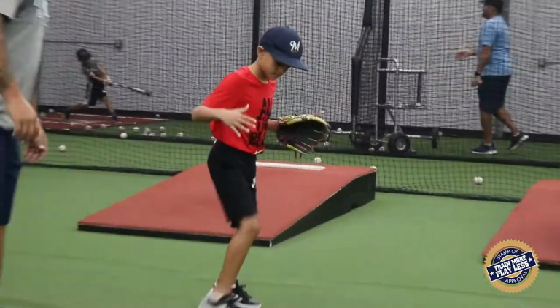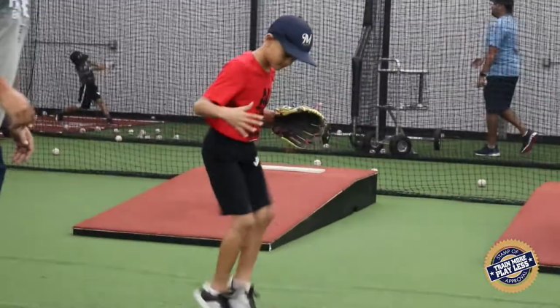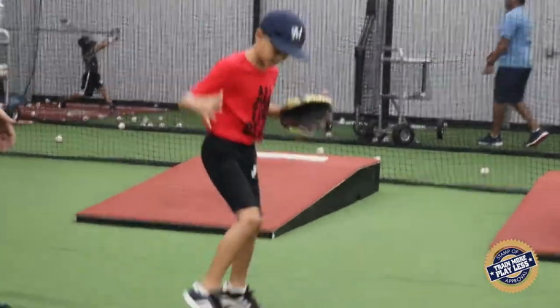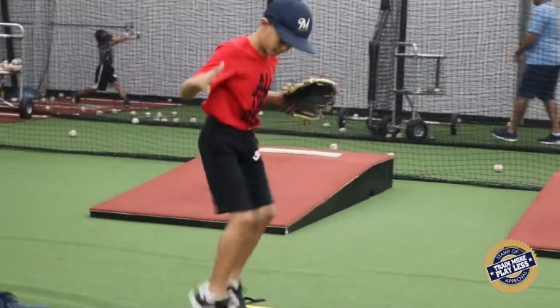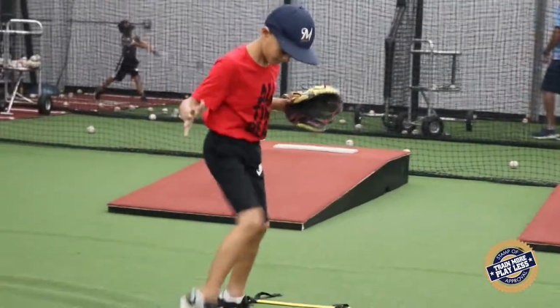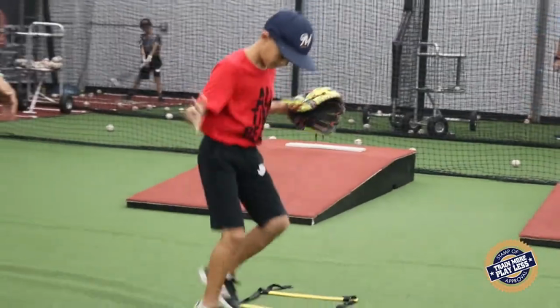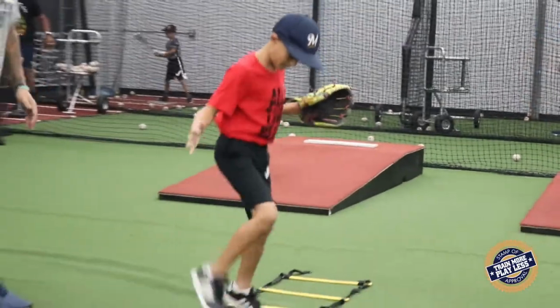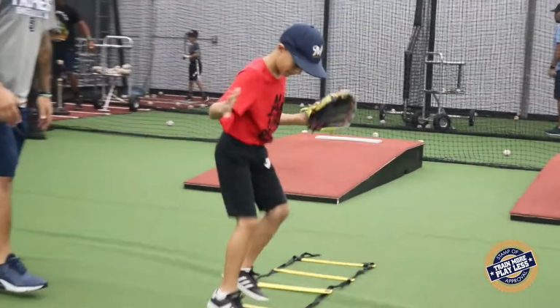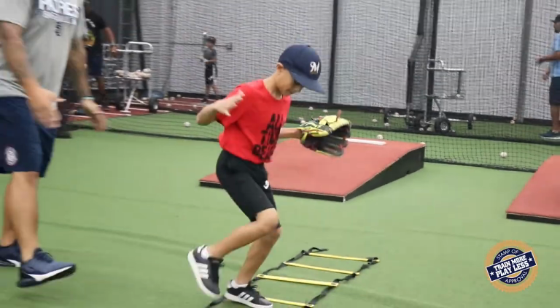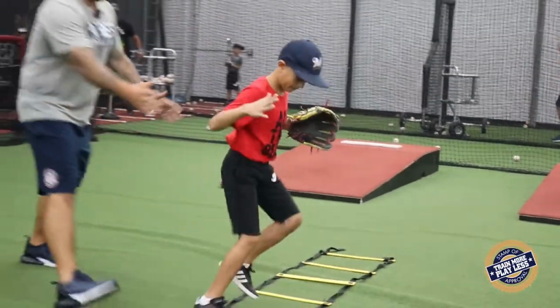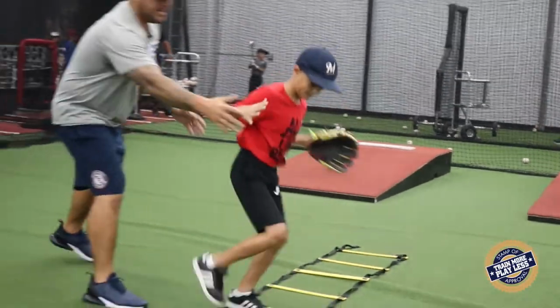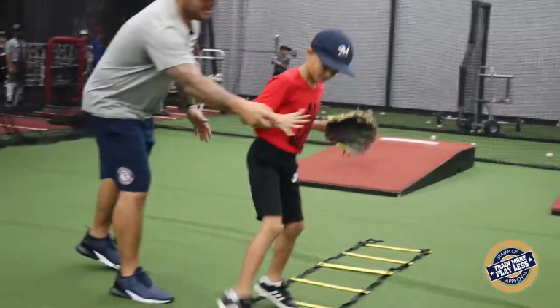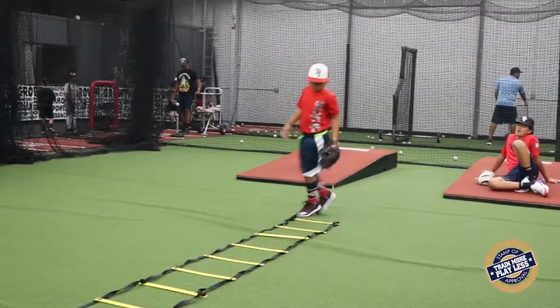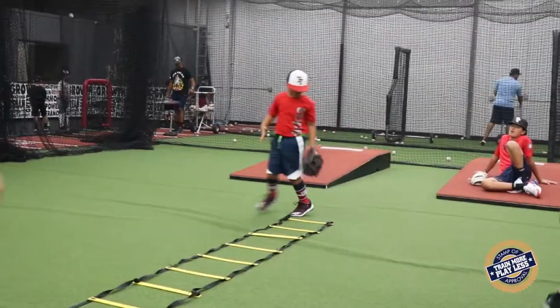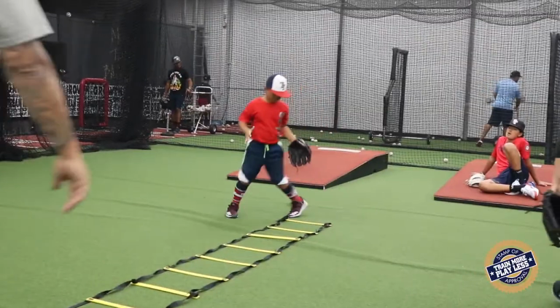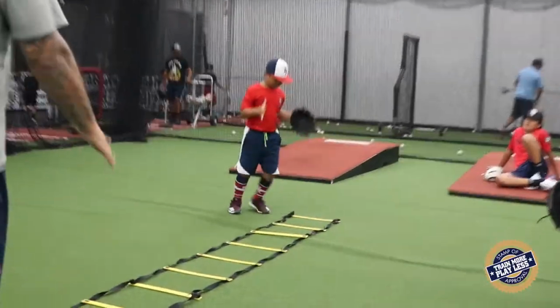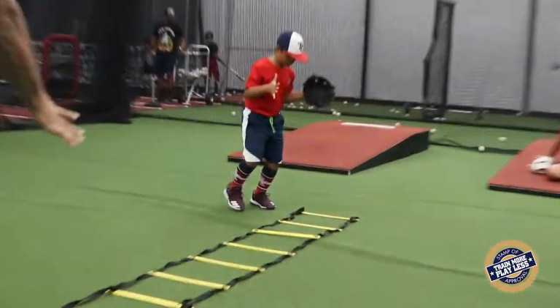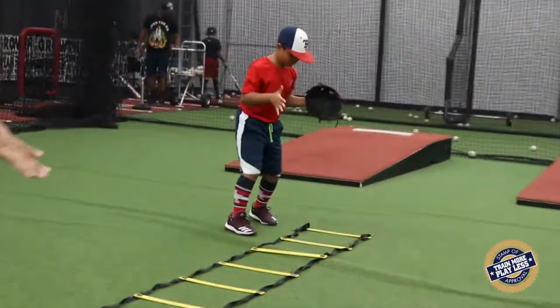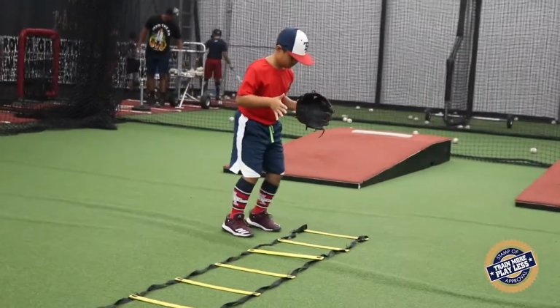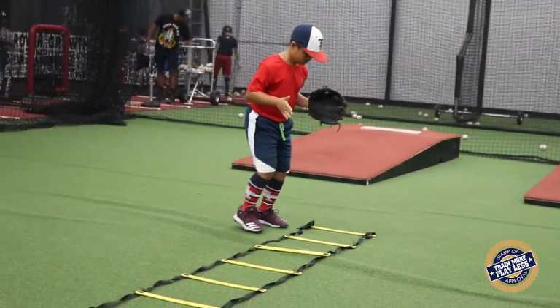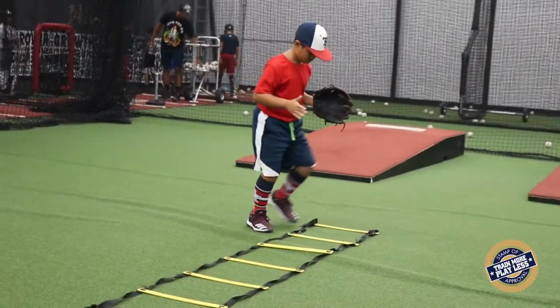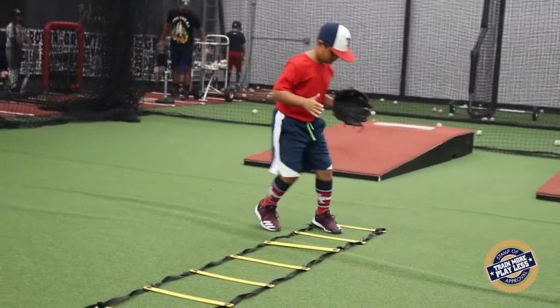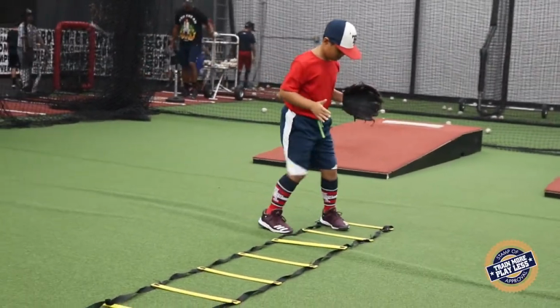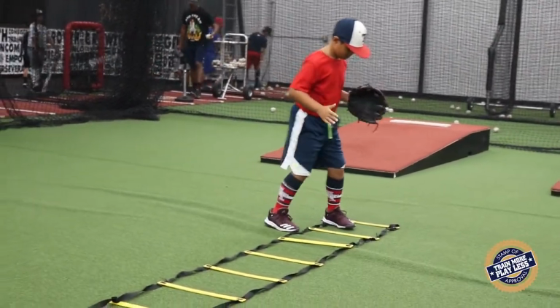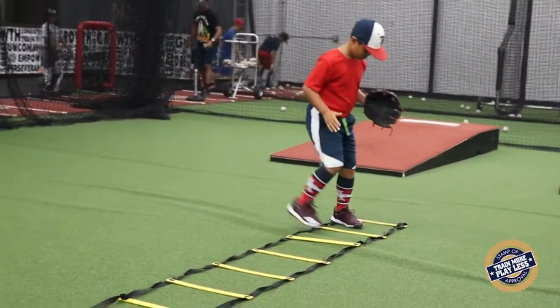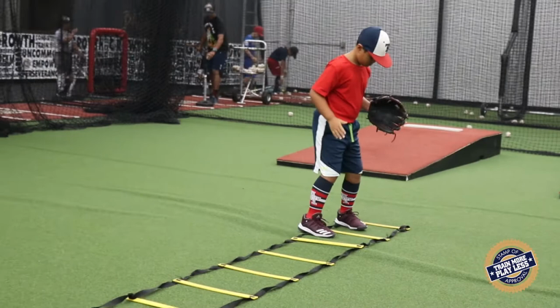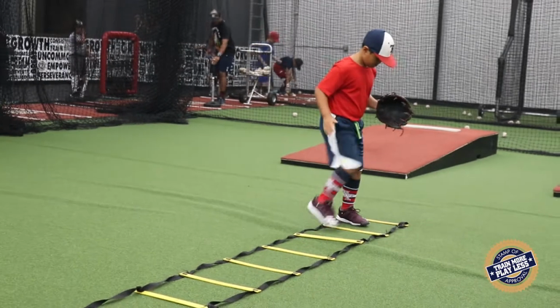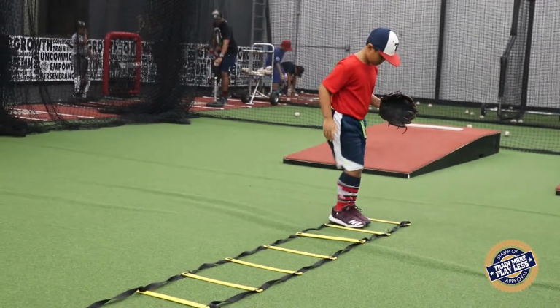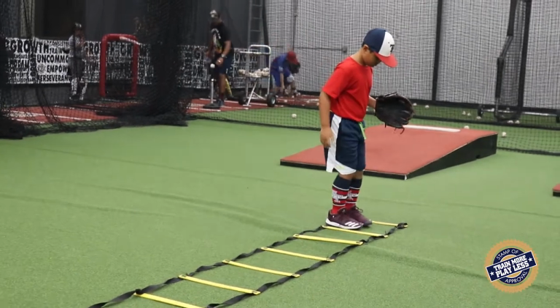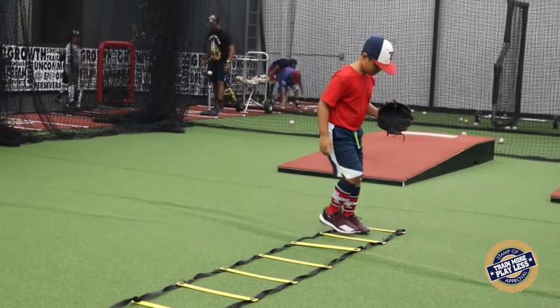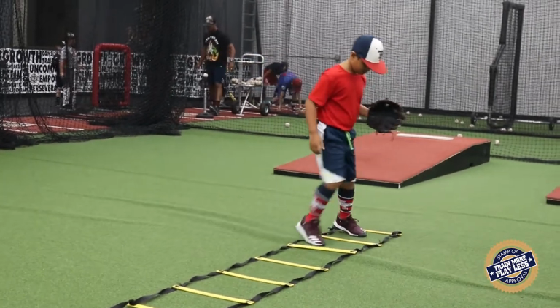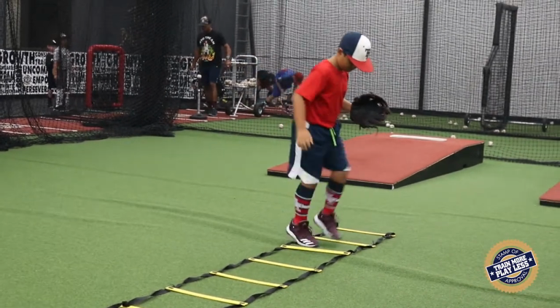One in each one. Keep that elbow. Keep this hand tighter. Get that glove. There you go. Nice and slow. One foot in each box.